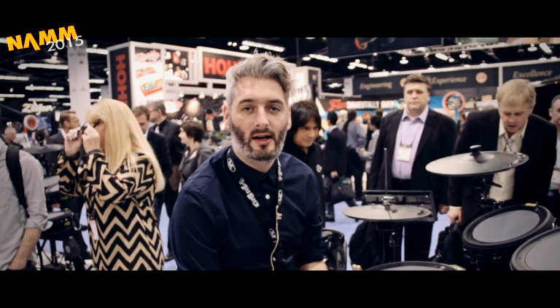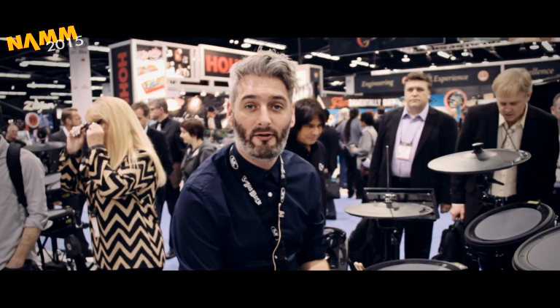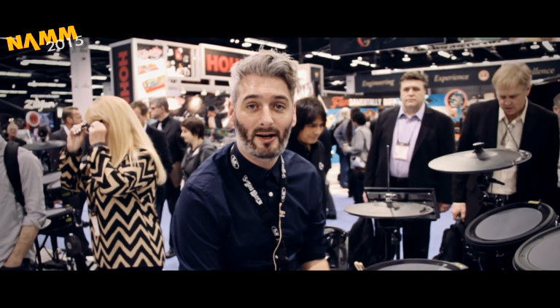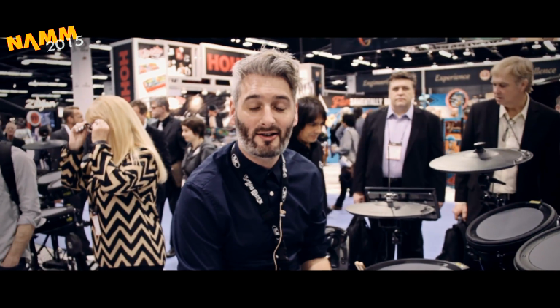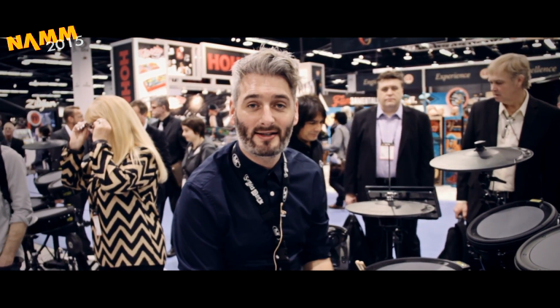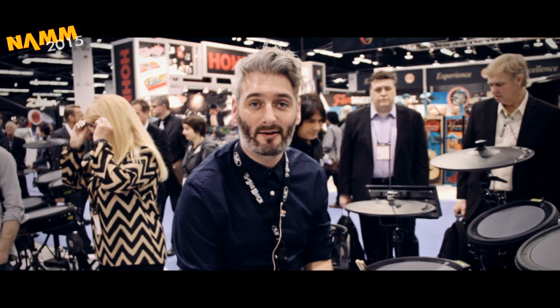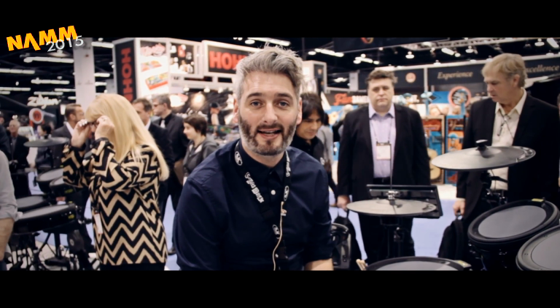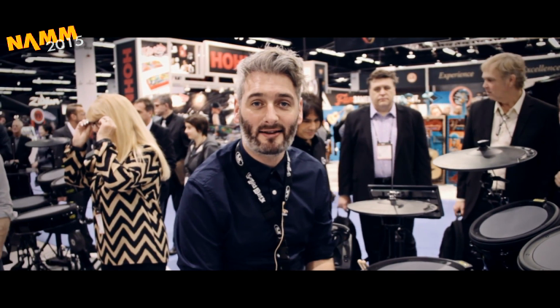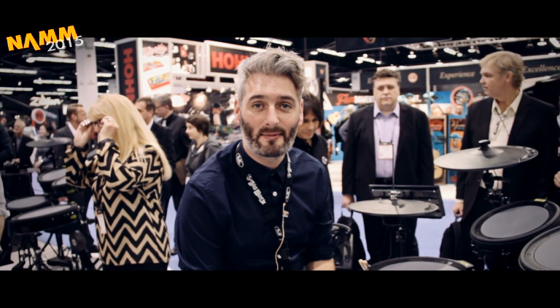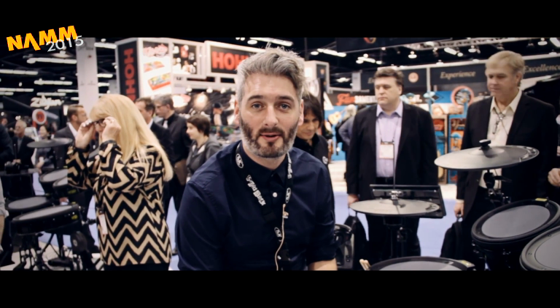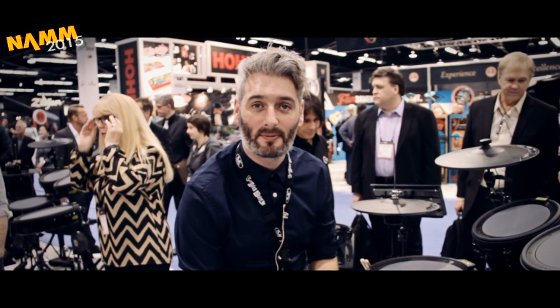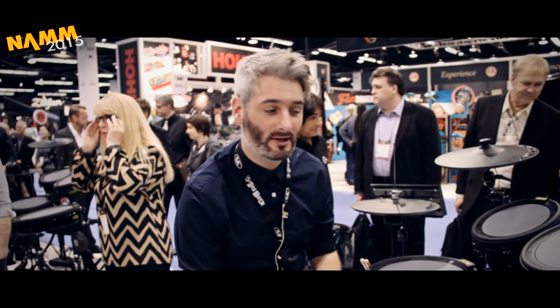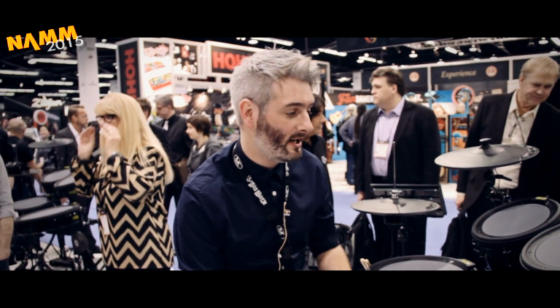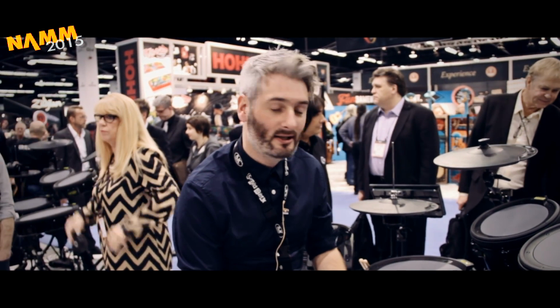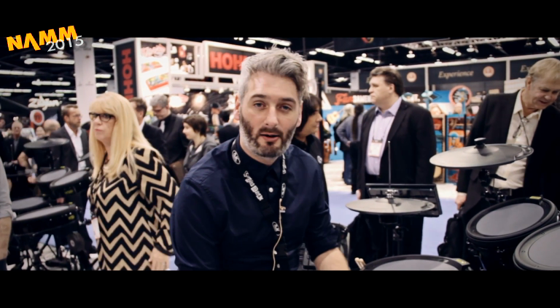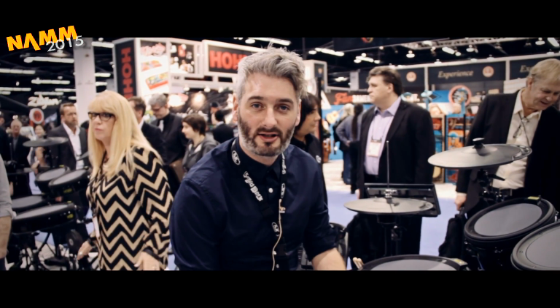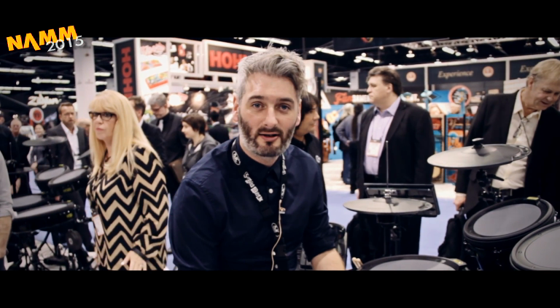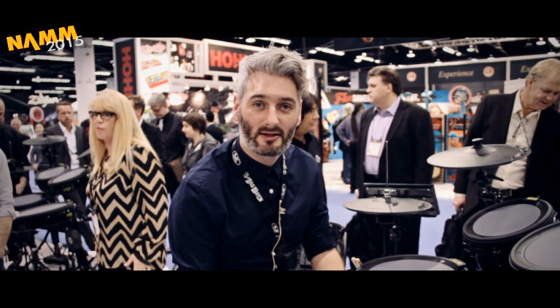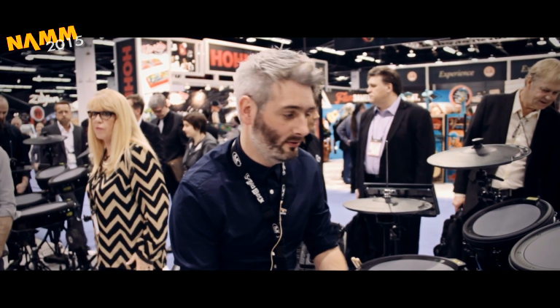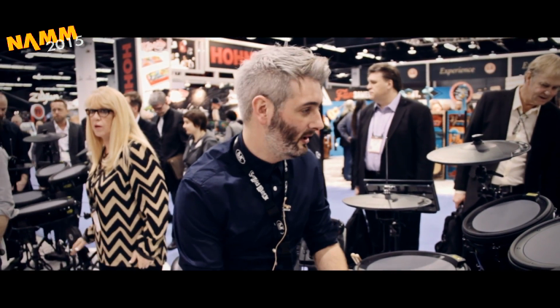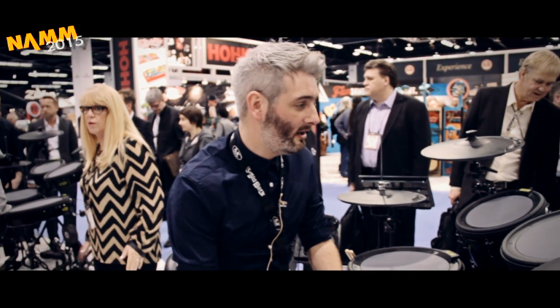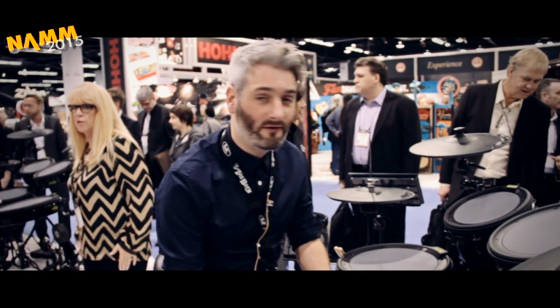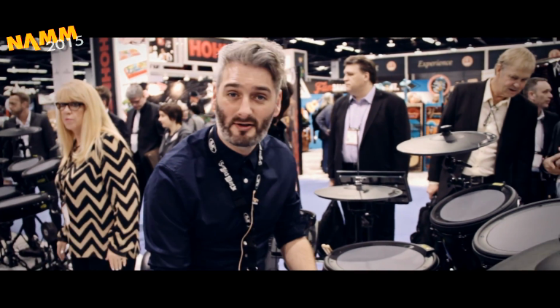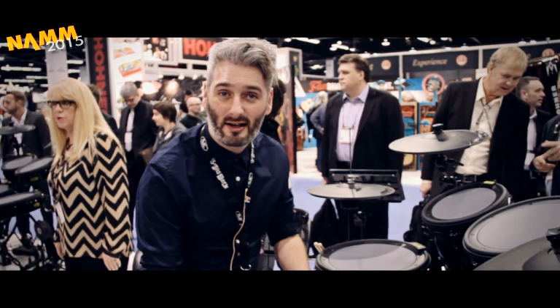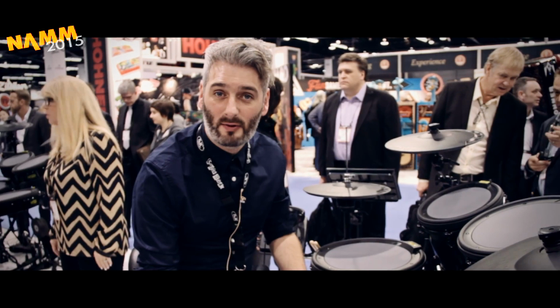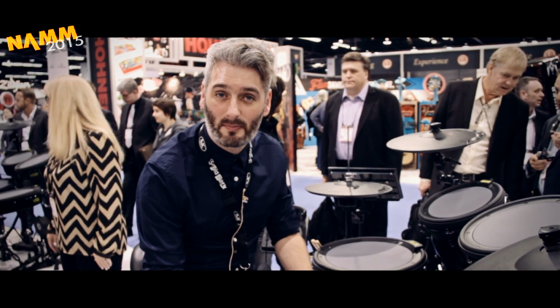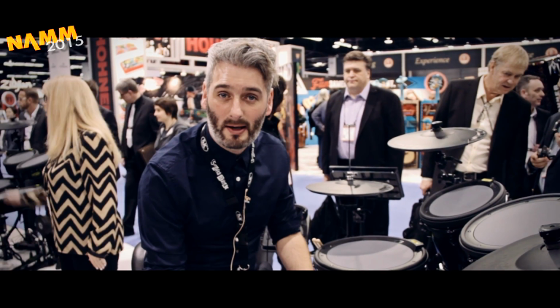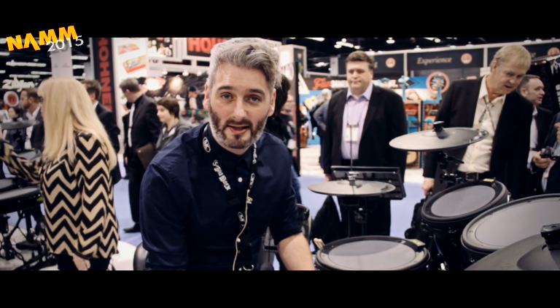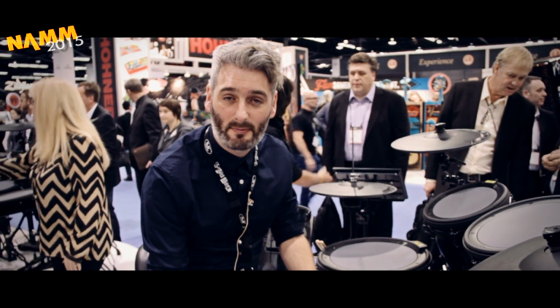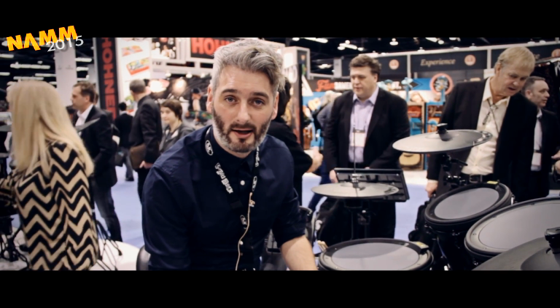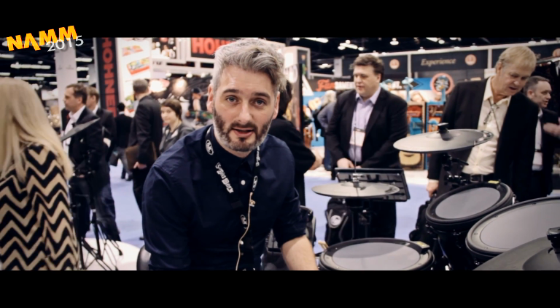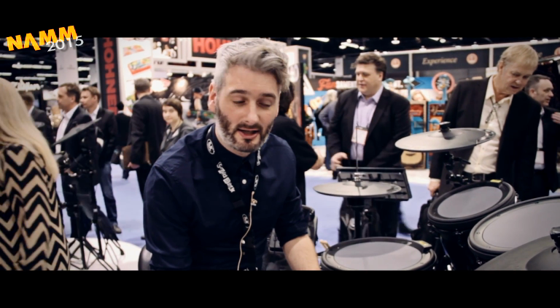Hi everyone, it's Scott here at Sound Attack, the famous drum shop in the UK. I want to show you this new Enfuse stuff which Mapex are bringing out this year.